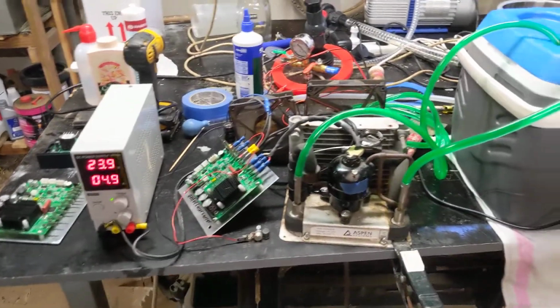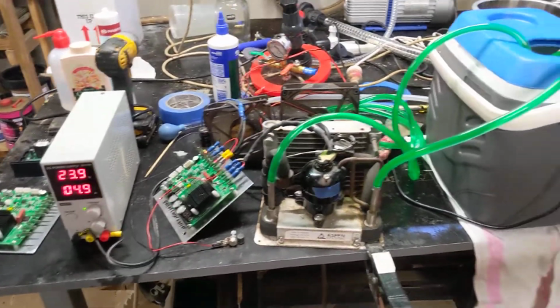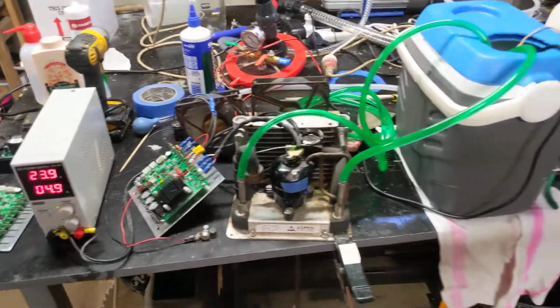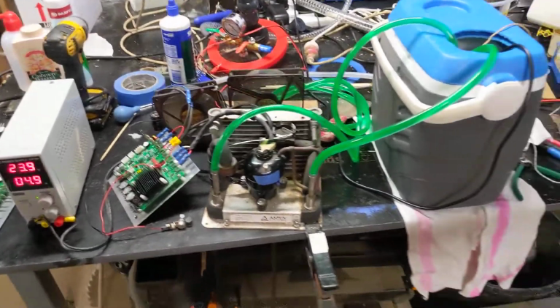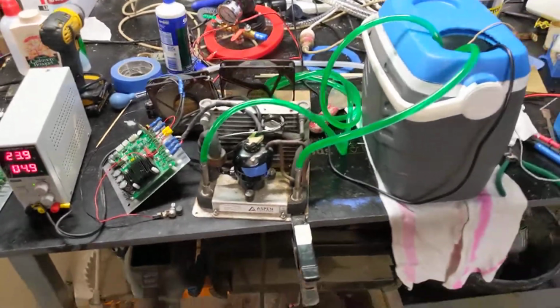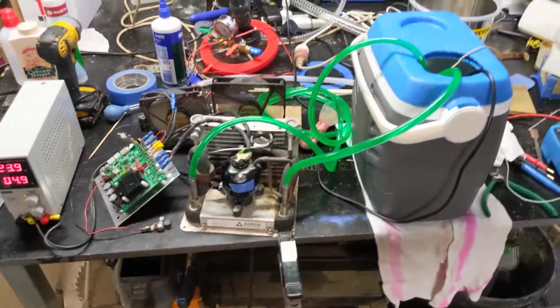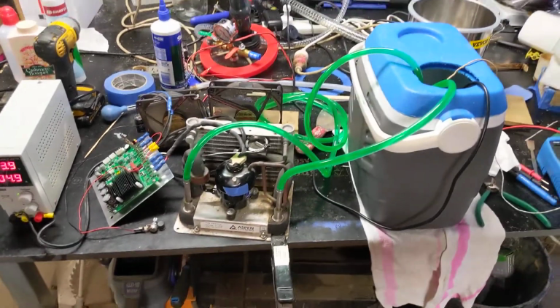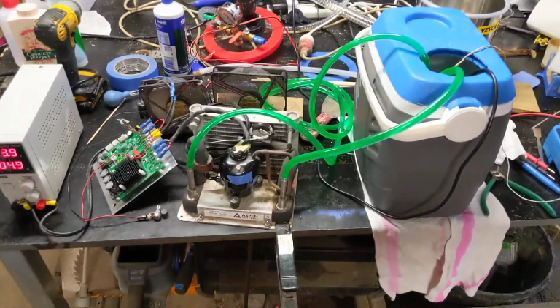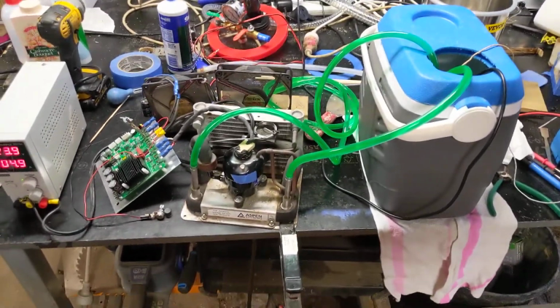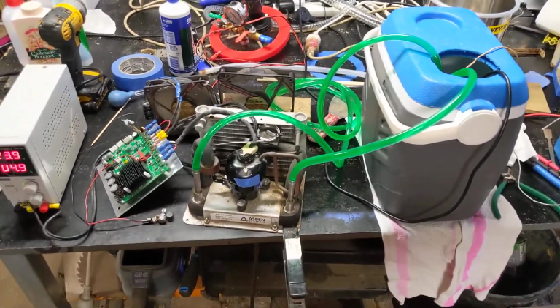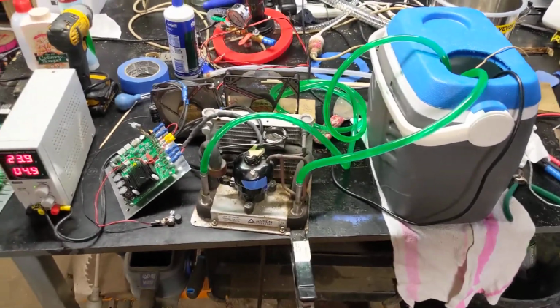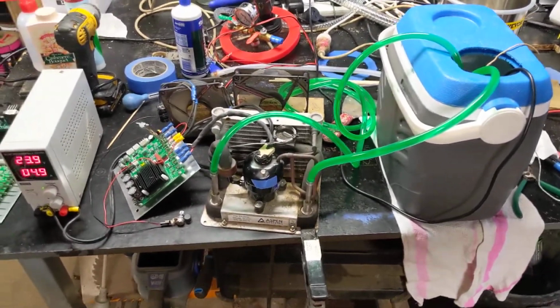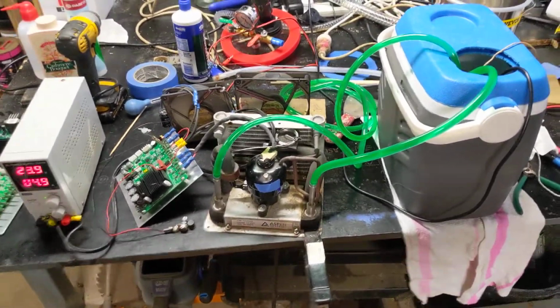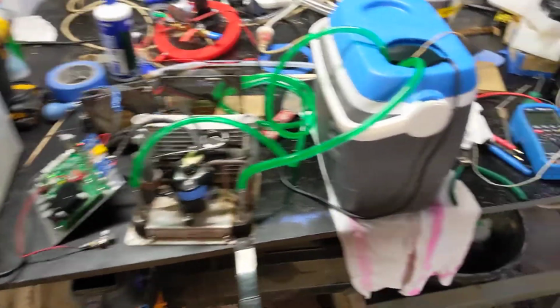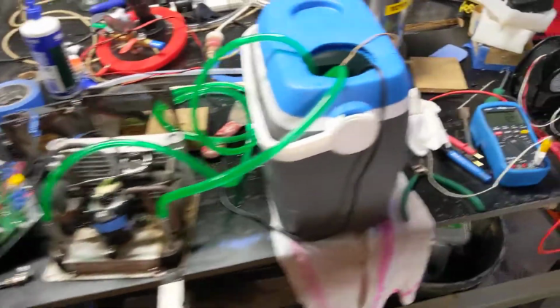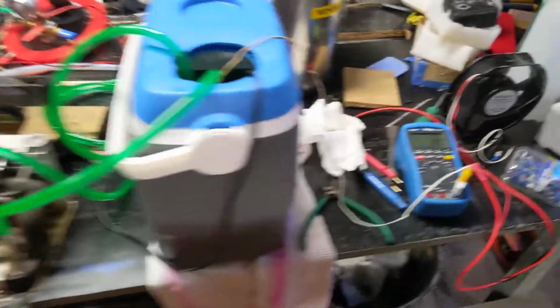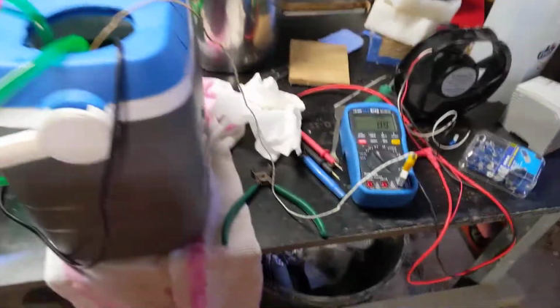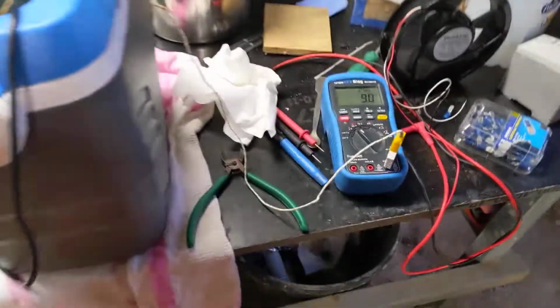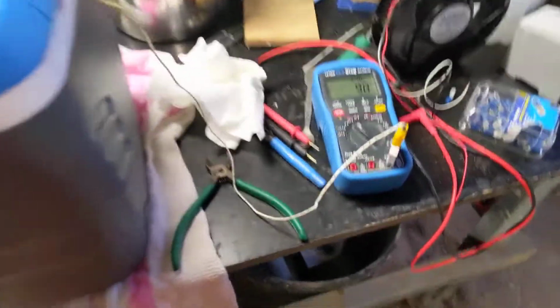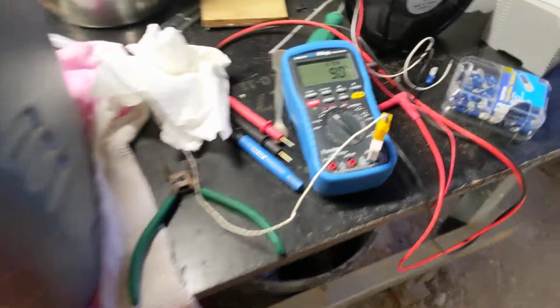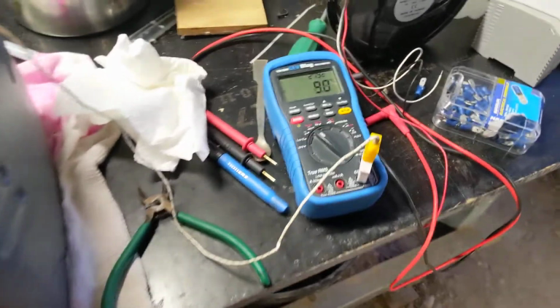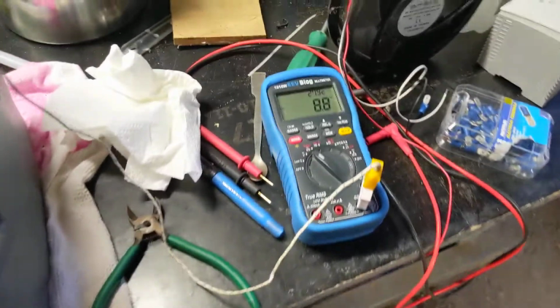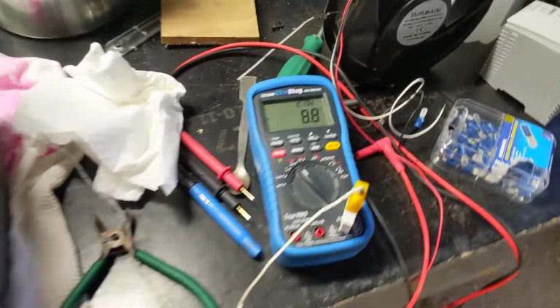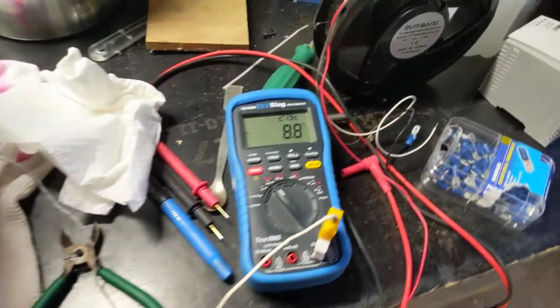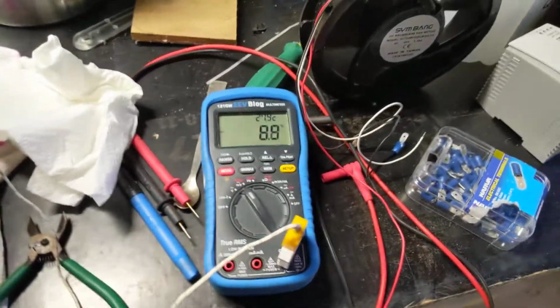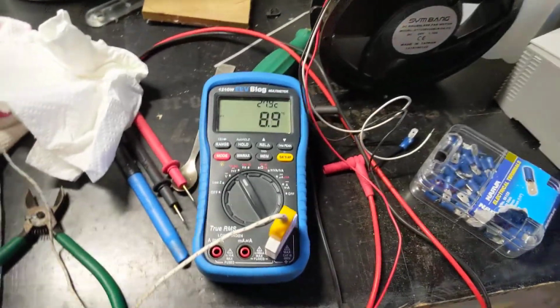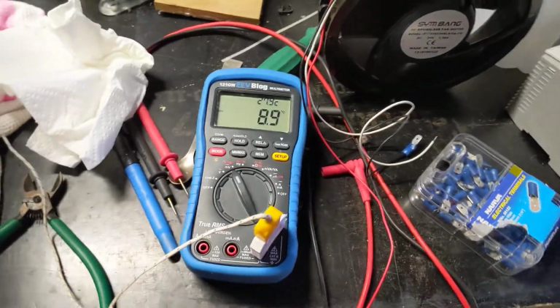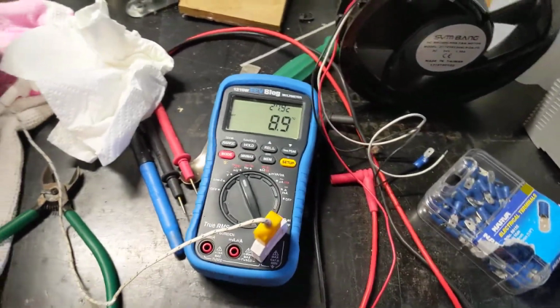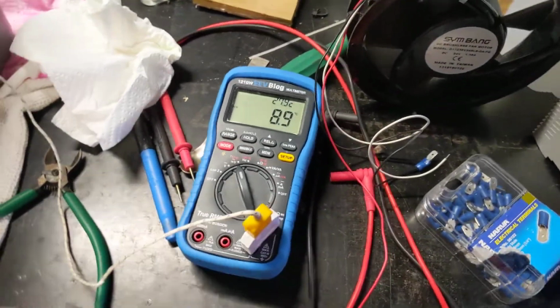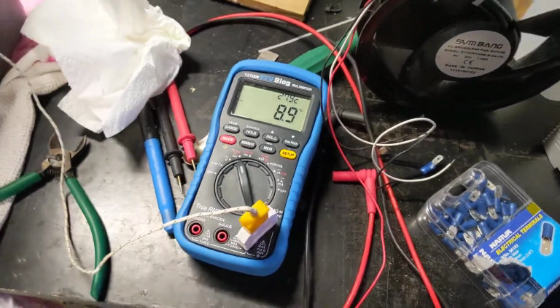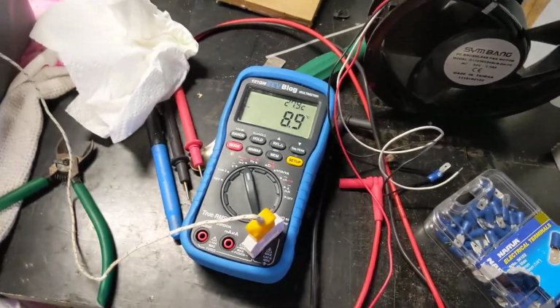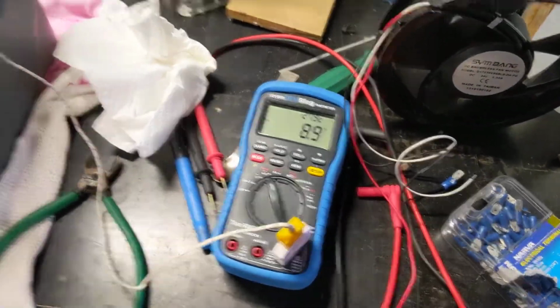This all looks to be working pretty well. It's been running for about half an hour now, started at 30 degrees and it's now down to 8.8.